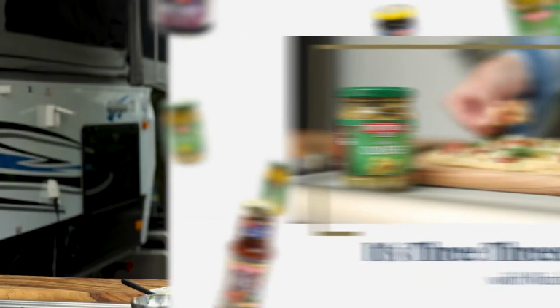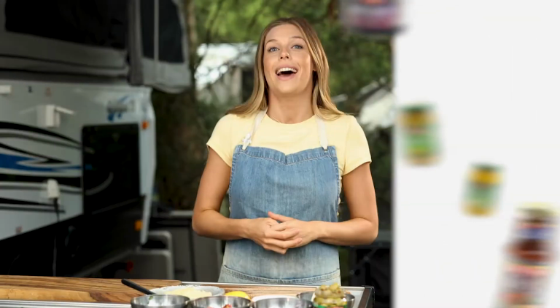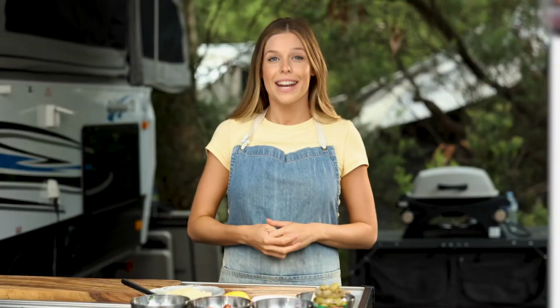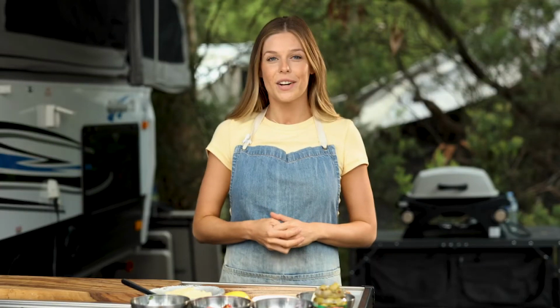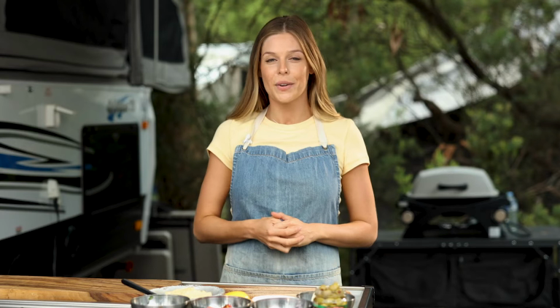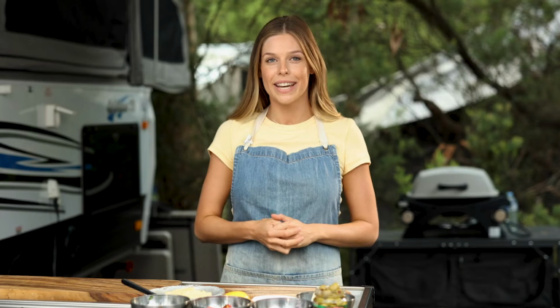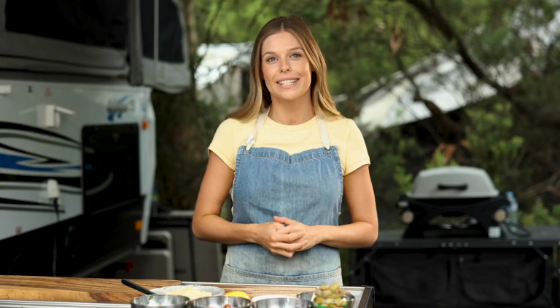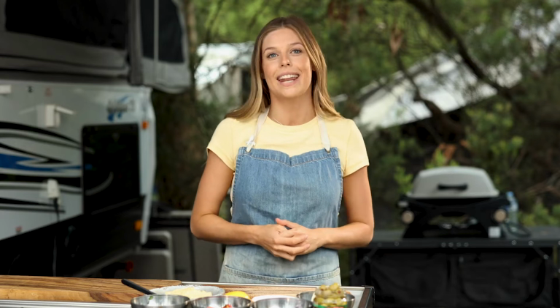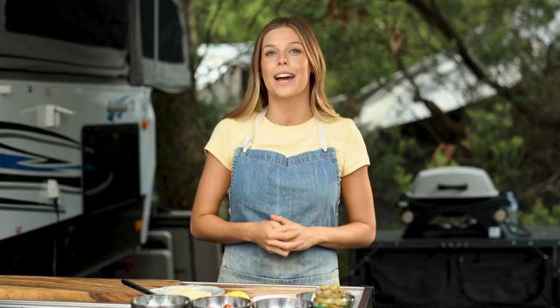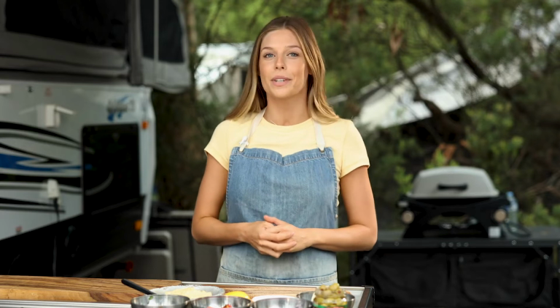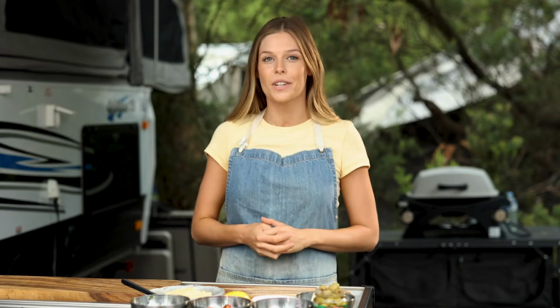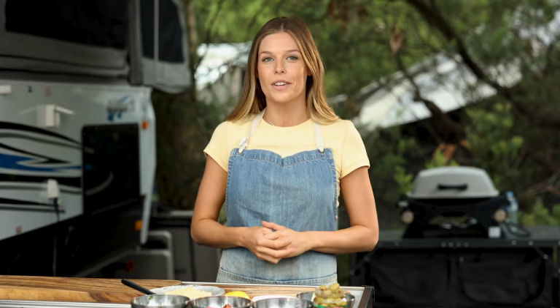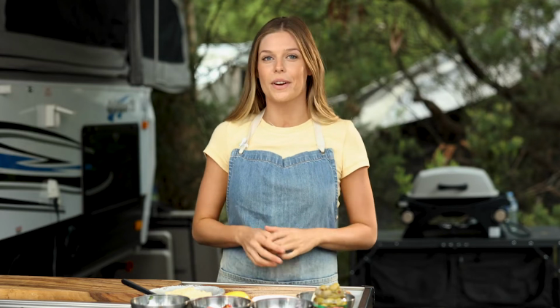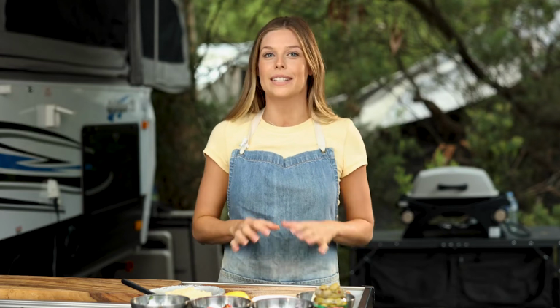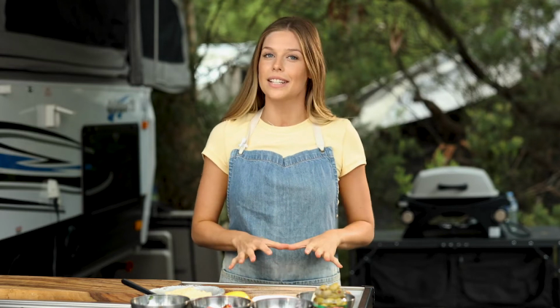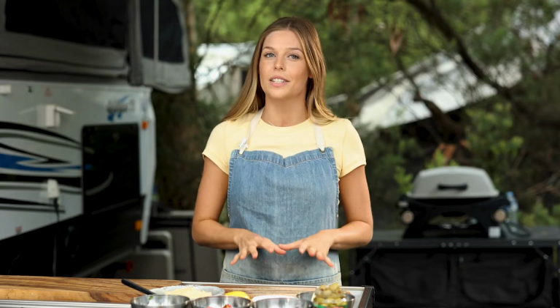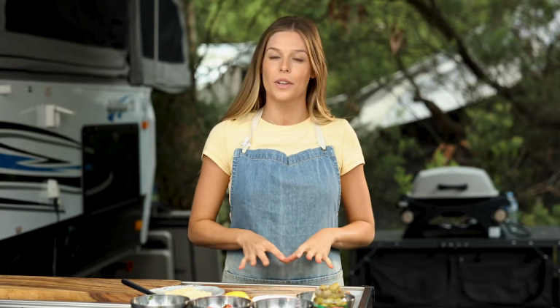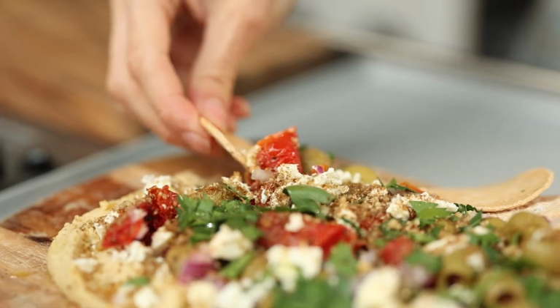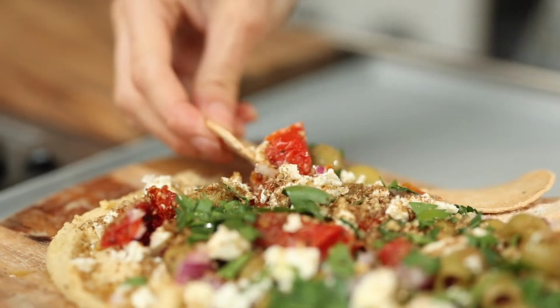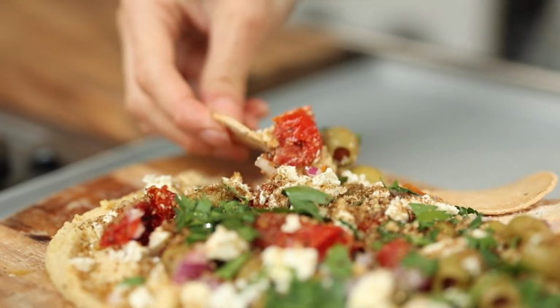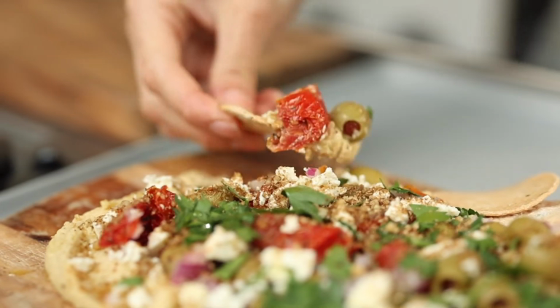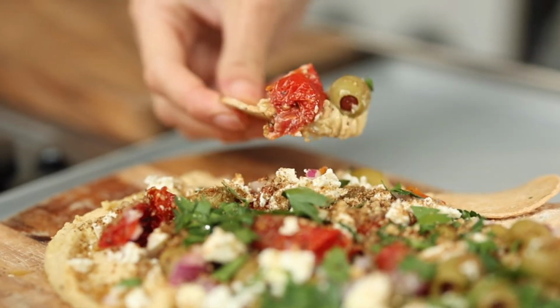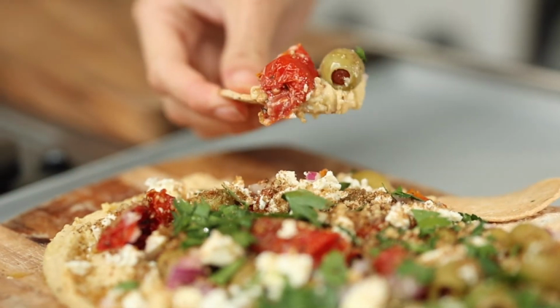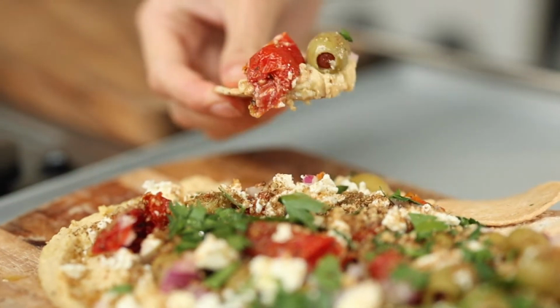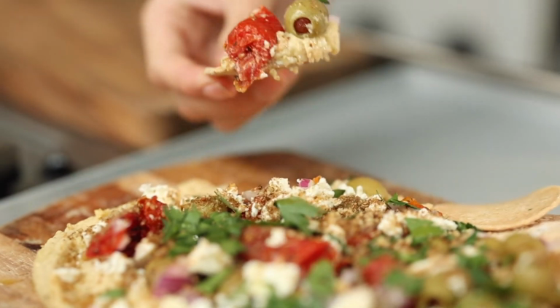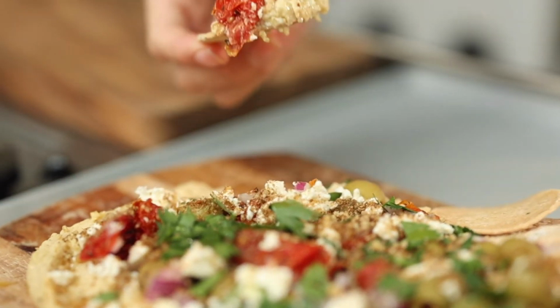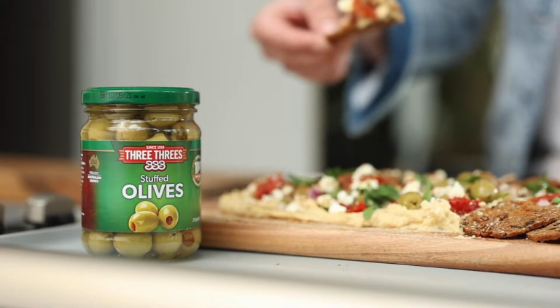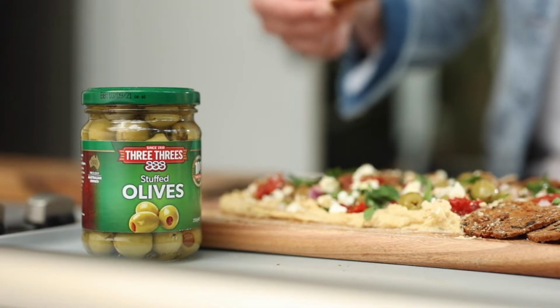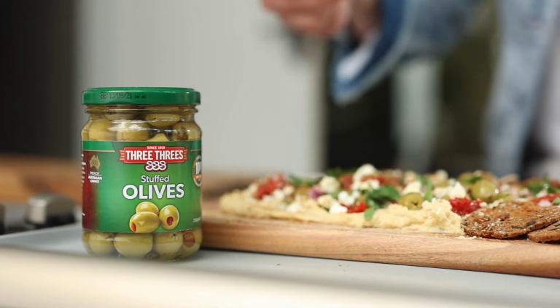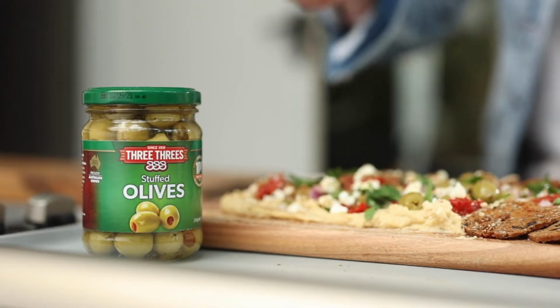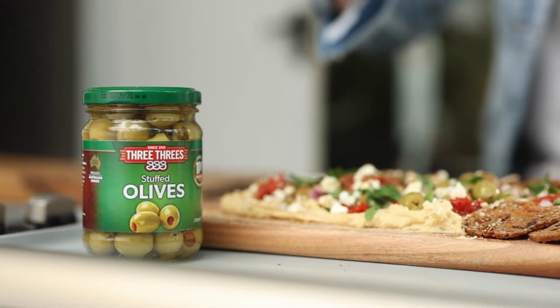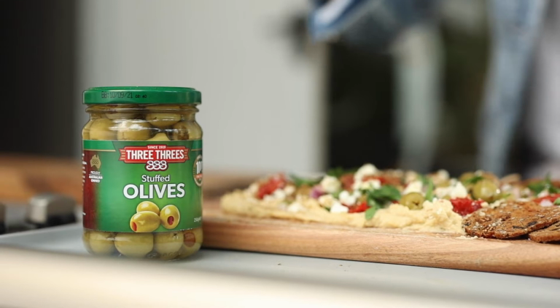Hi, Nicole here. Today I'm going to show you a delicious loaded hummus recipe using 3-3 stuffed olives.